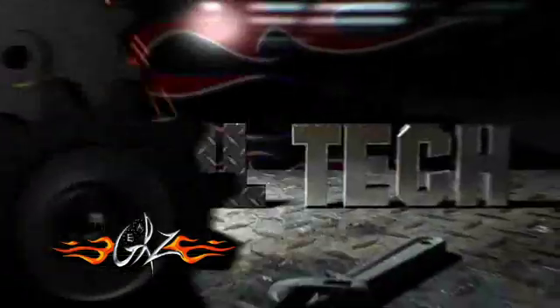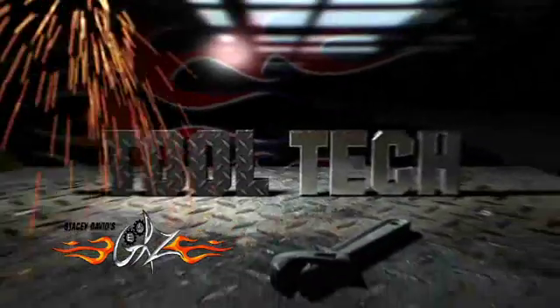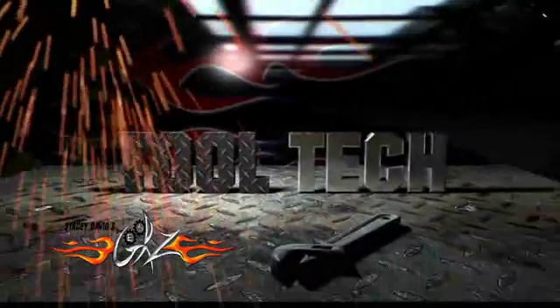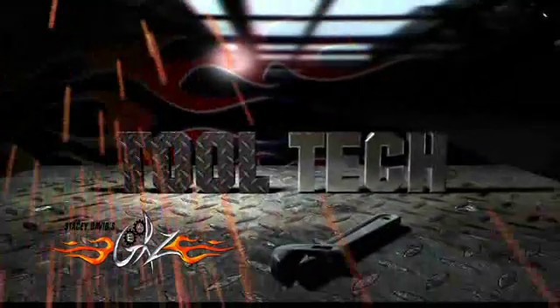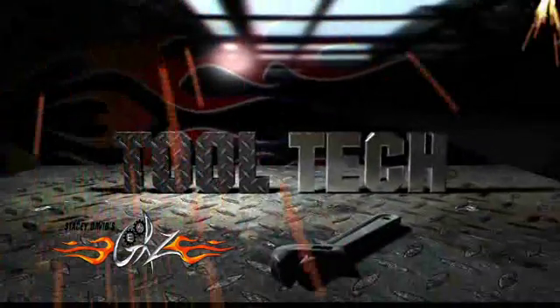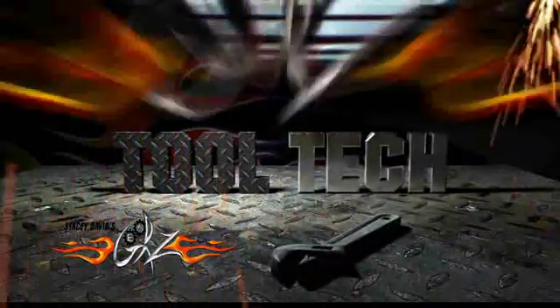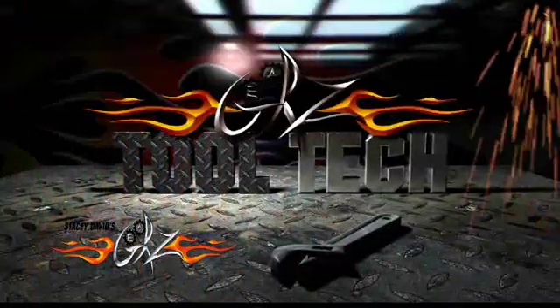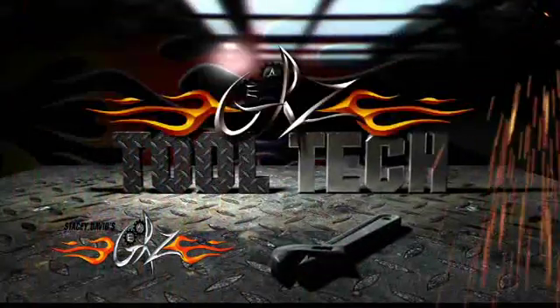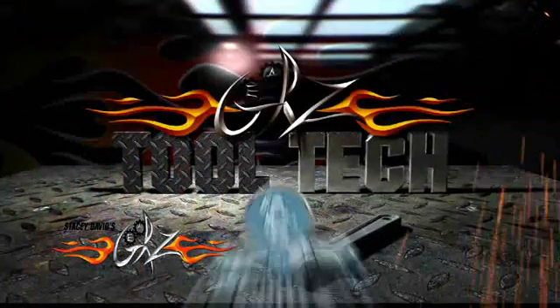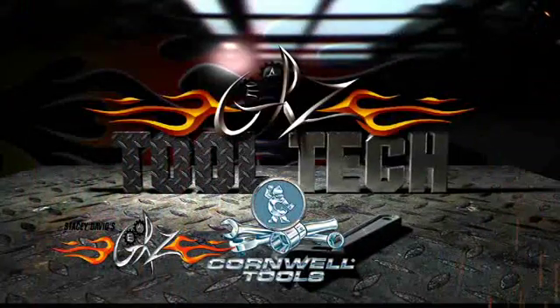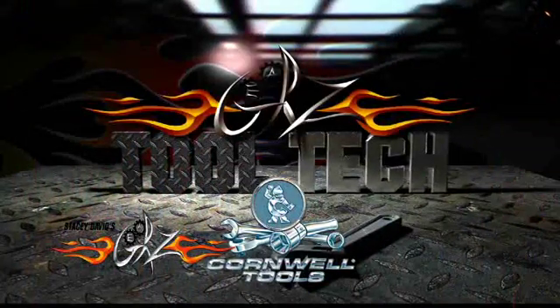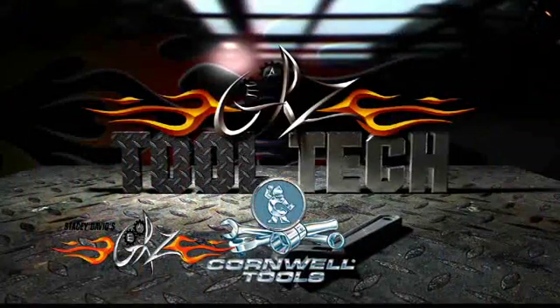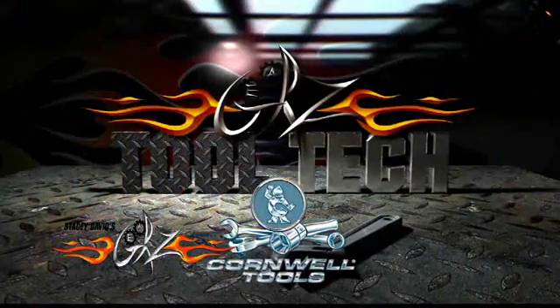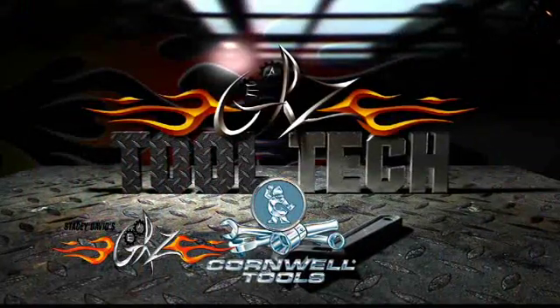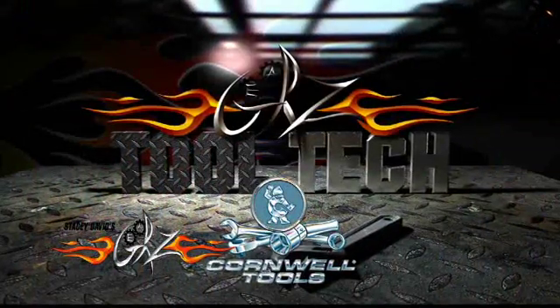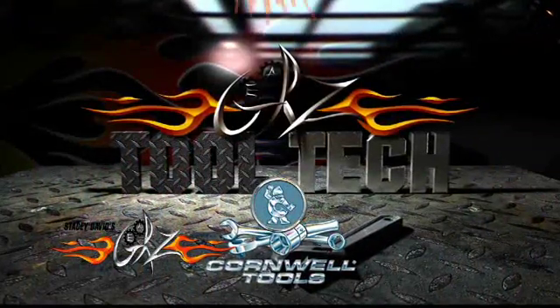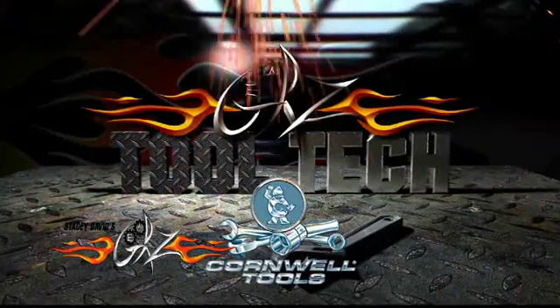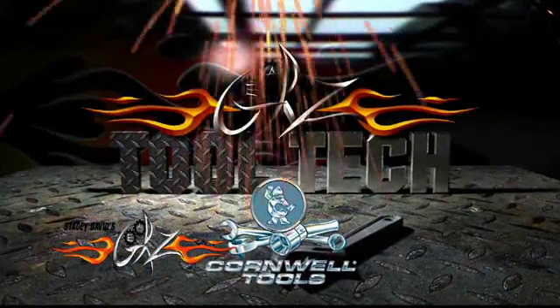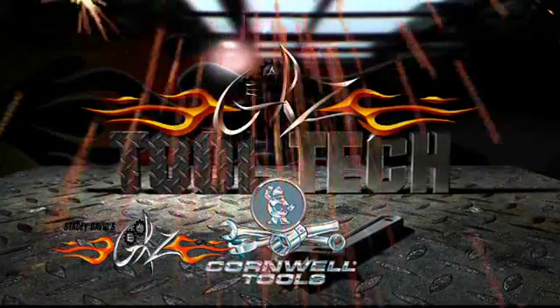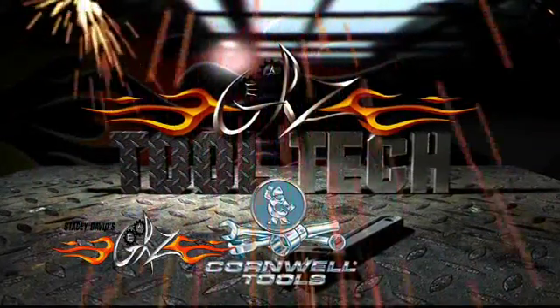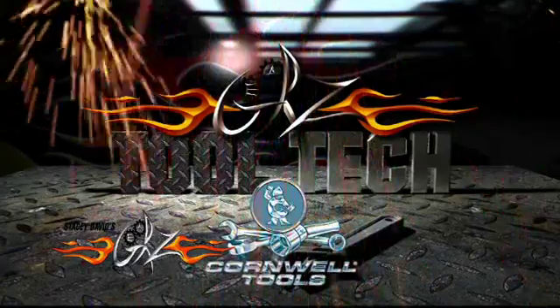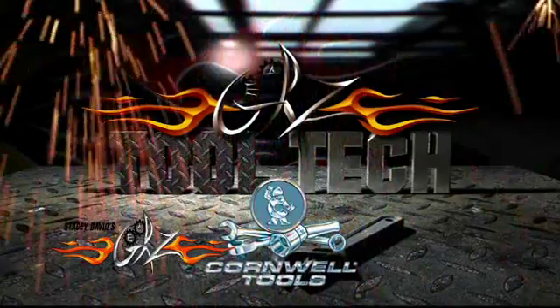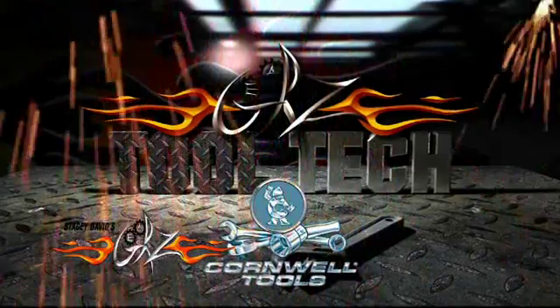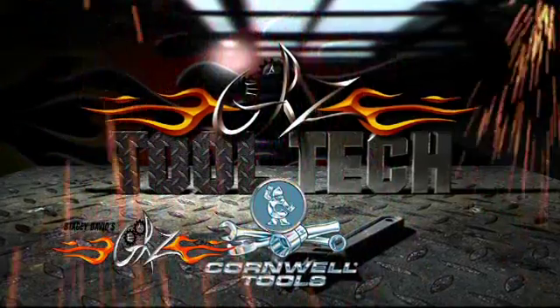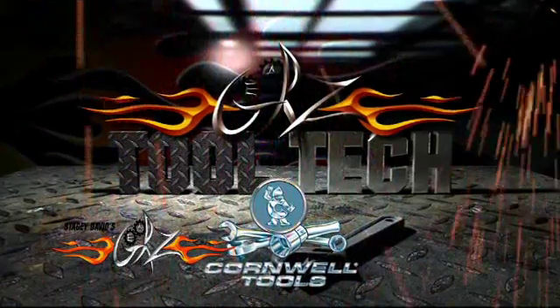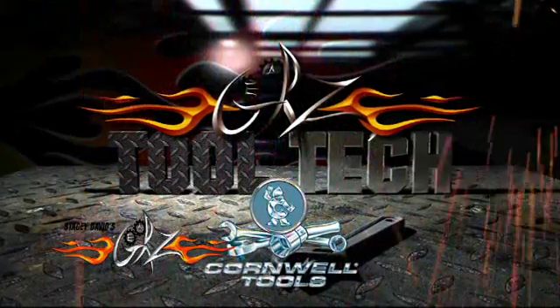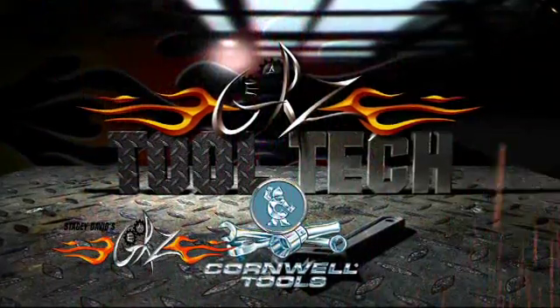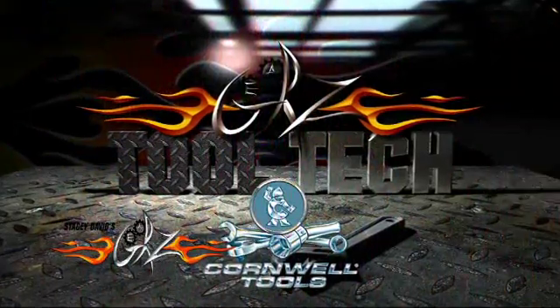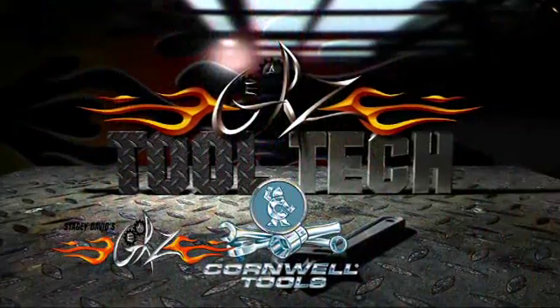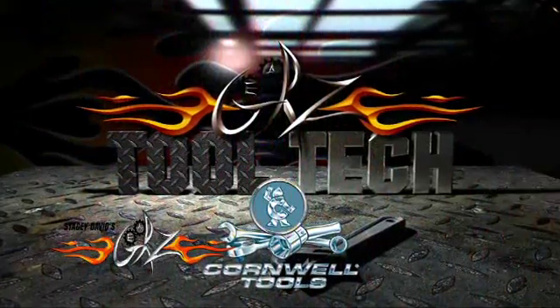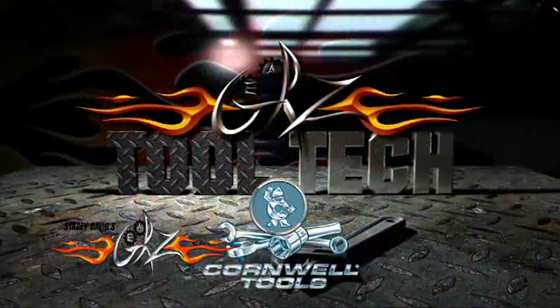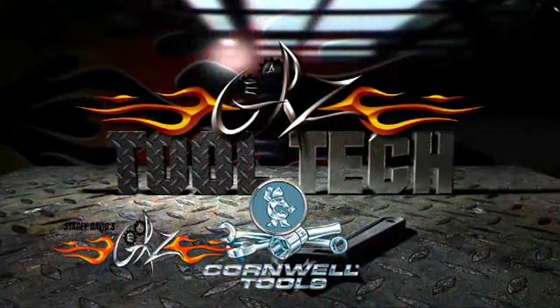ToolTek, brought to you by Cornwell Tools, the choice of professionals since 1919.